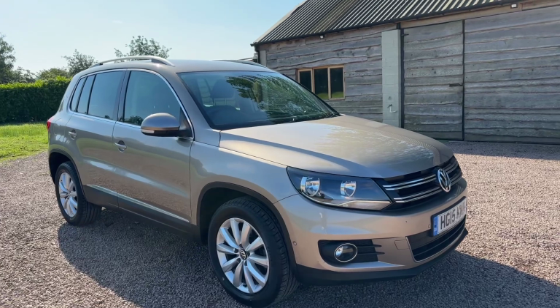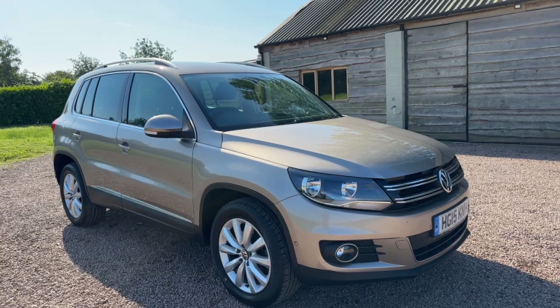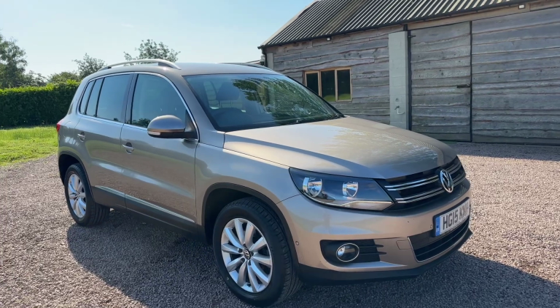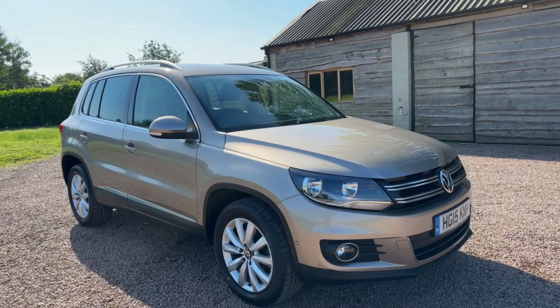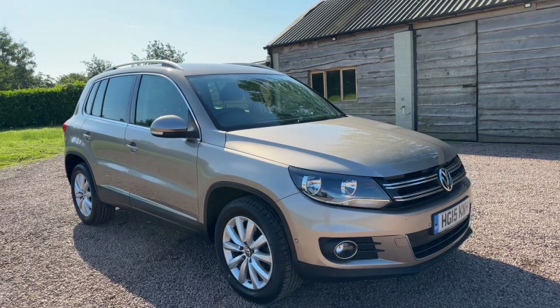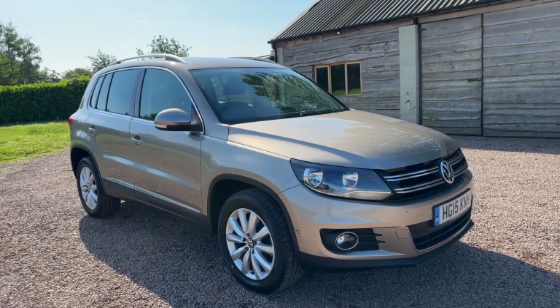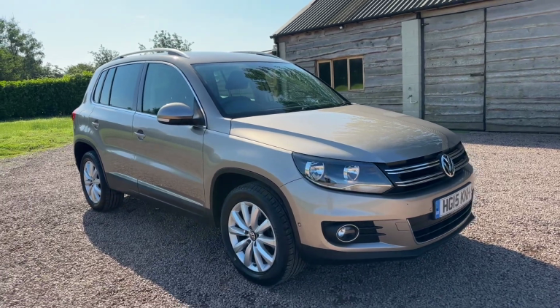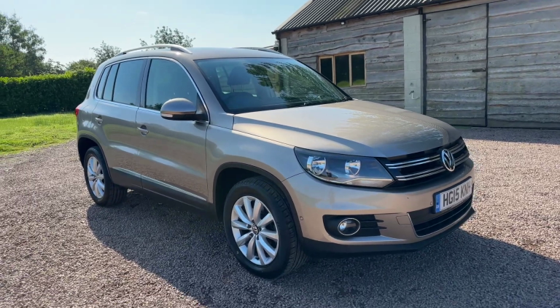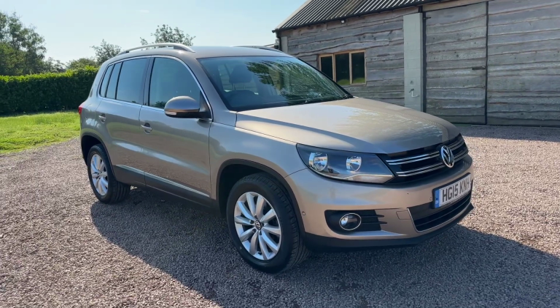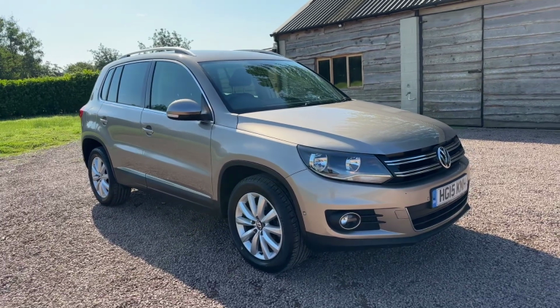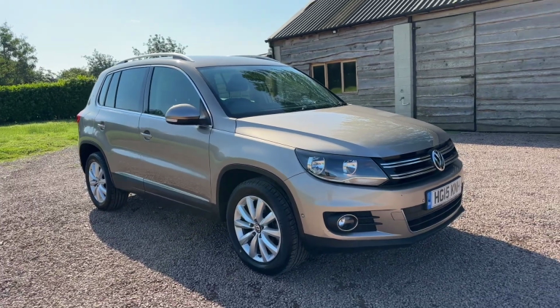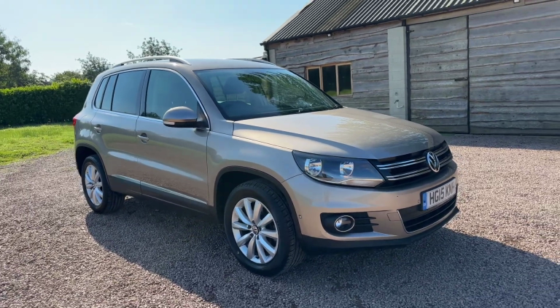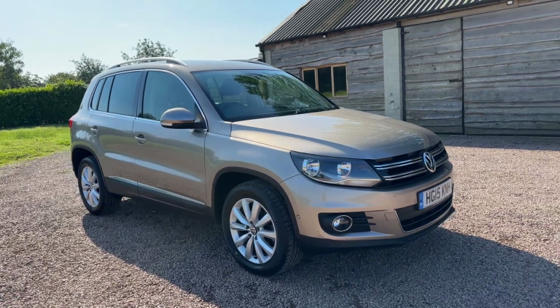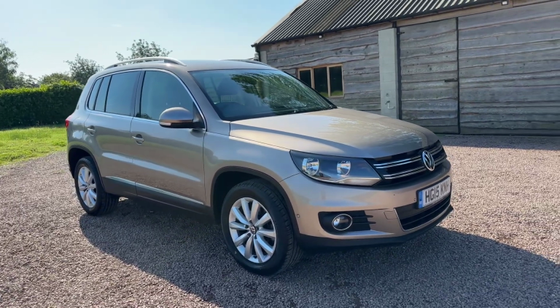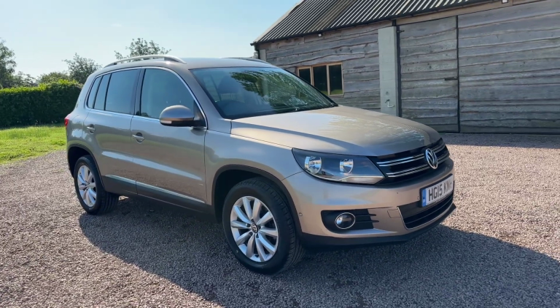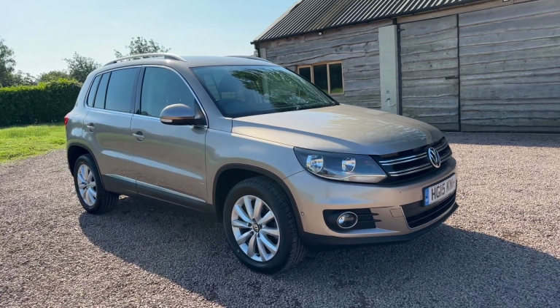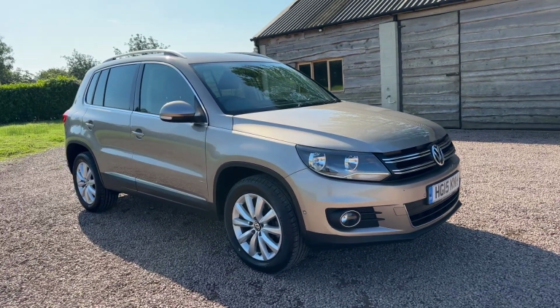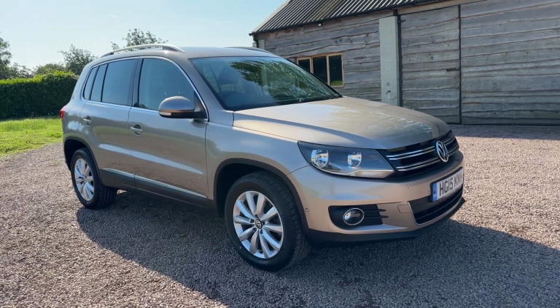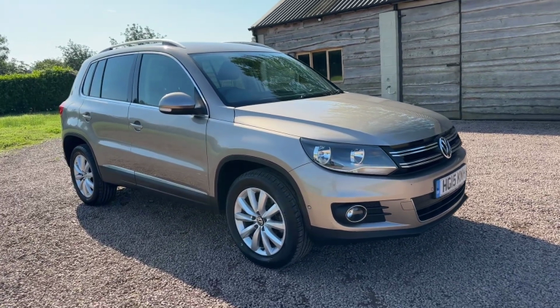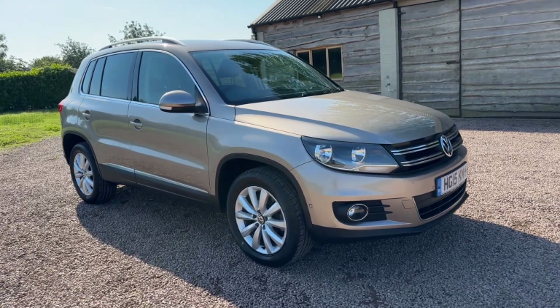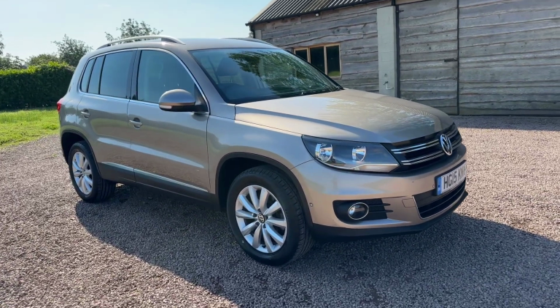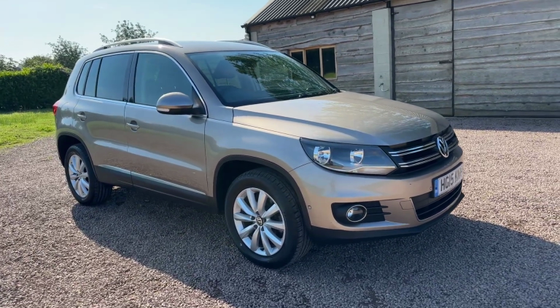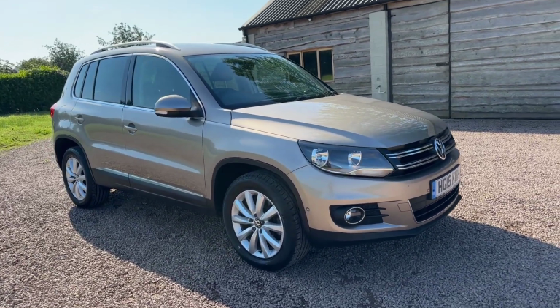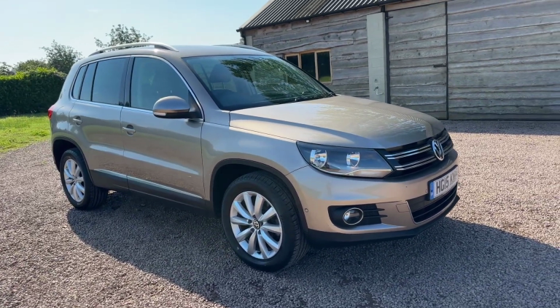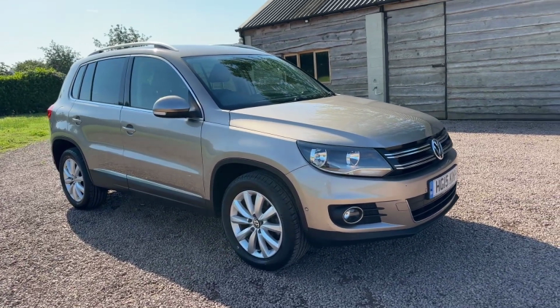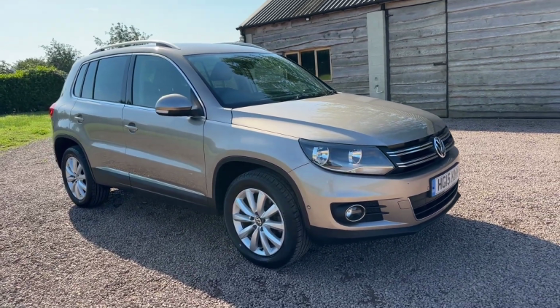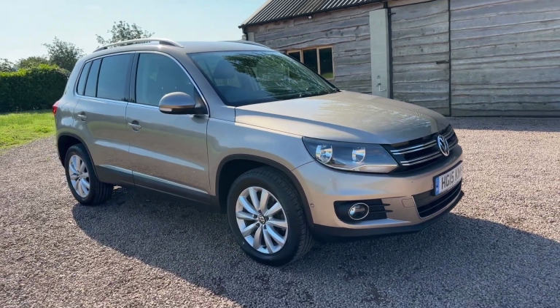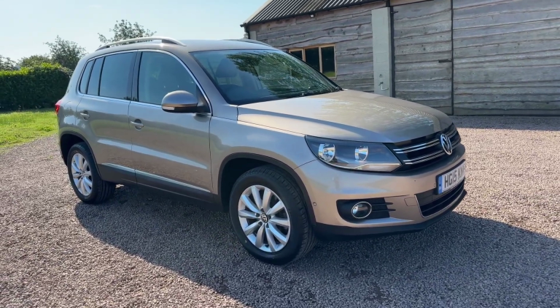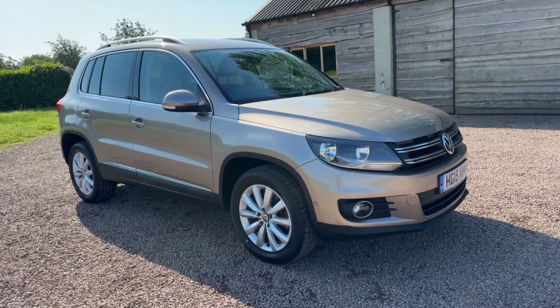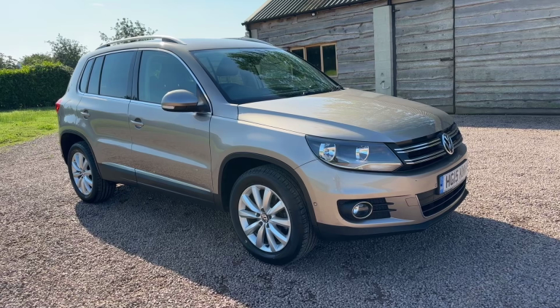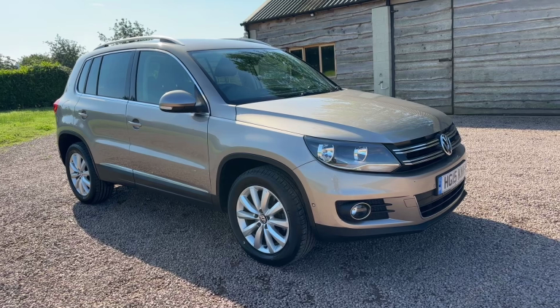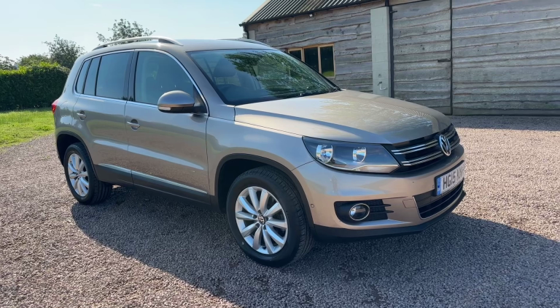Good morning, welcome to another video from Barclay Motor Company of Hopwood, South Birmingham.